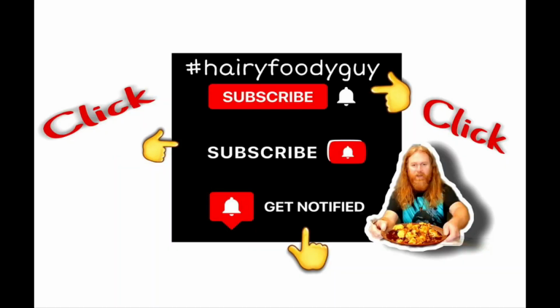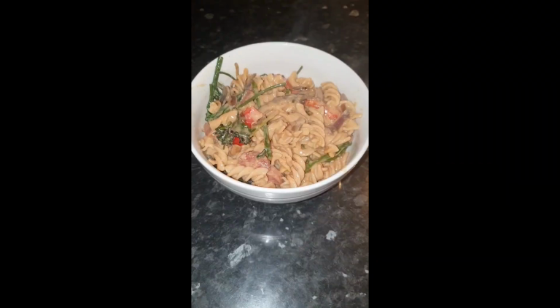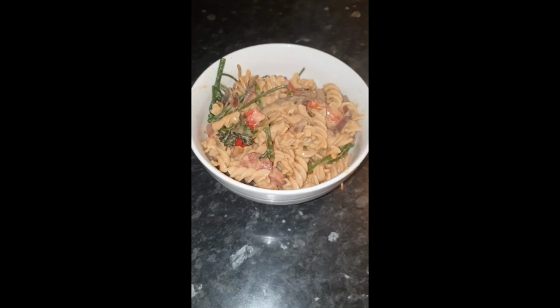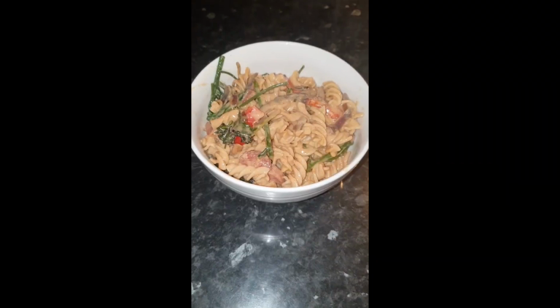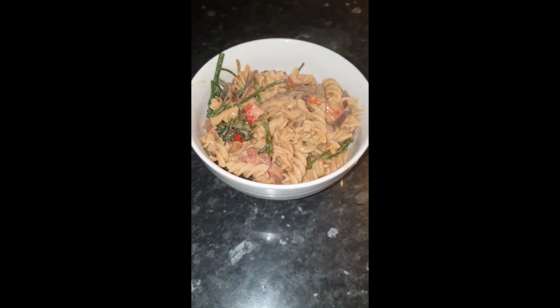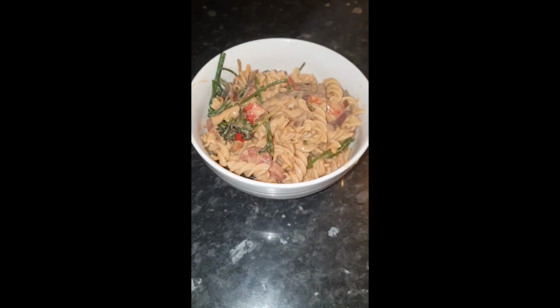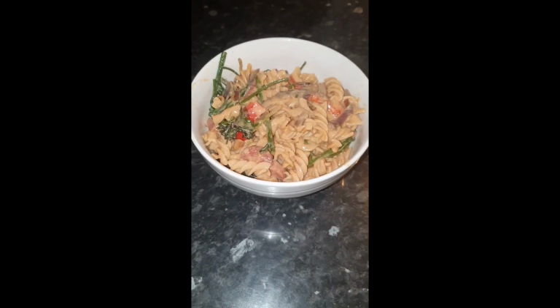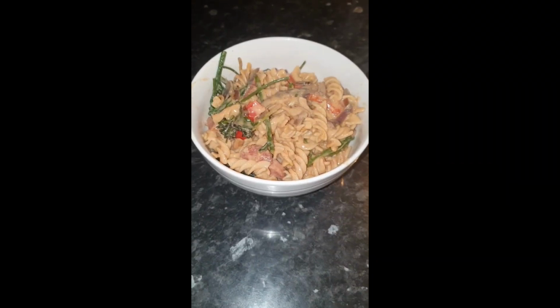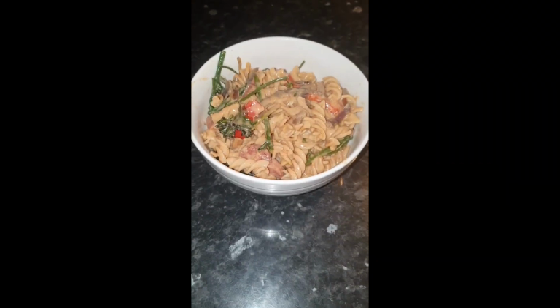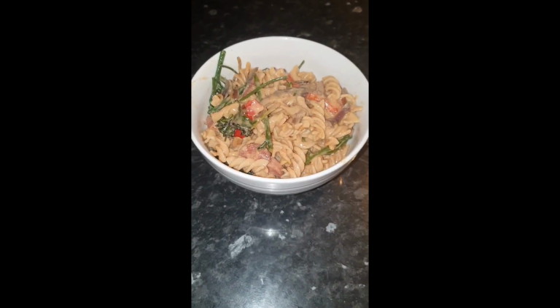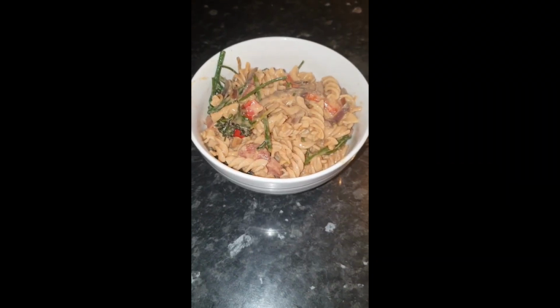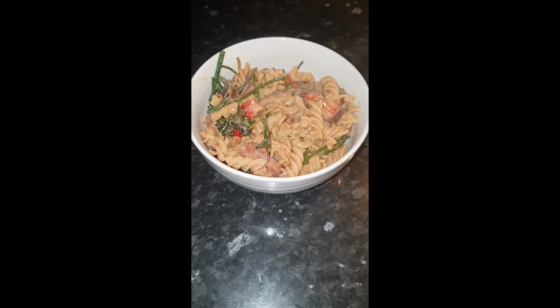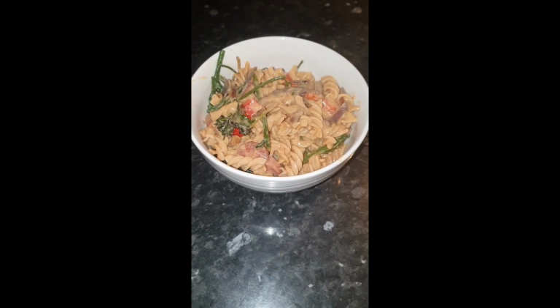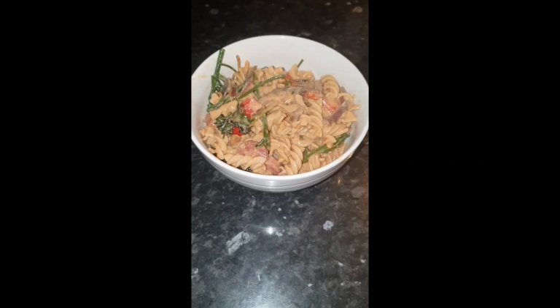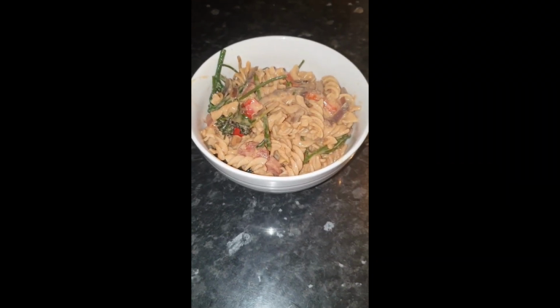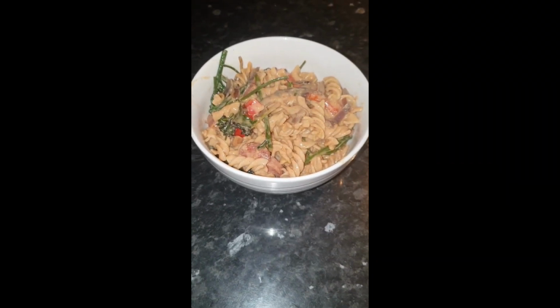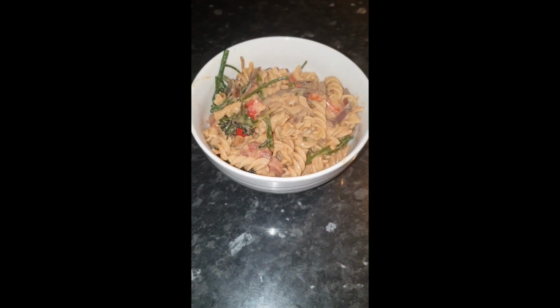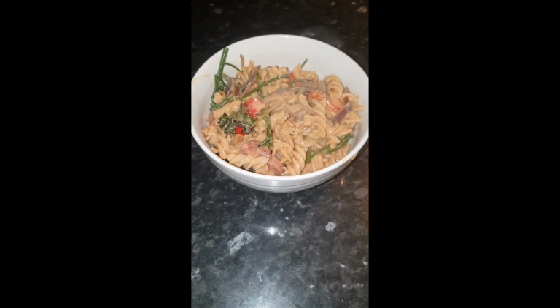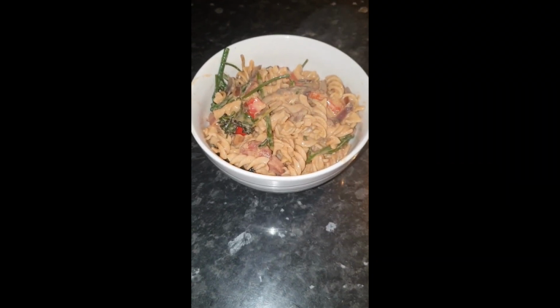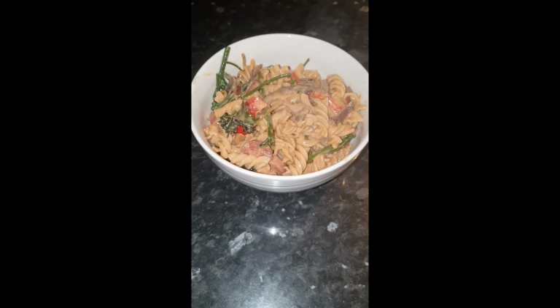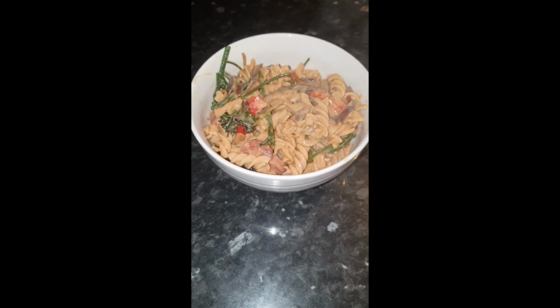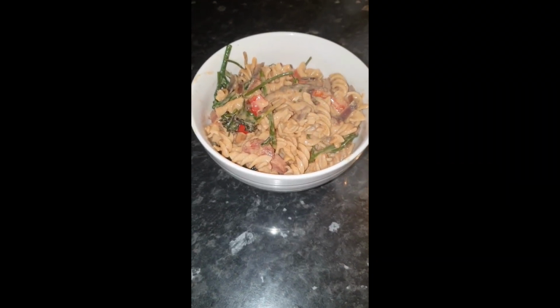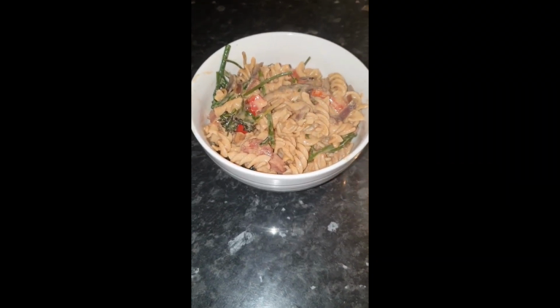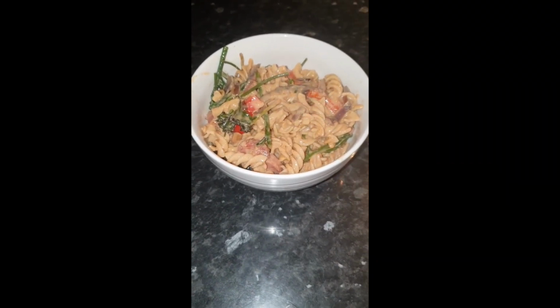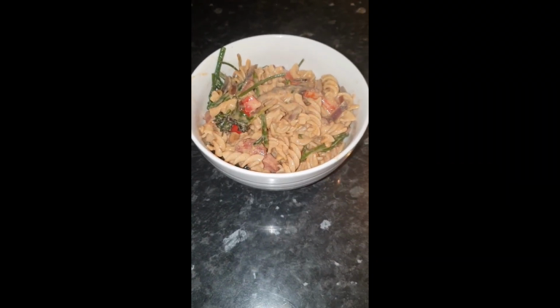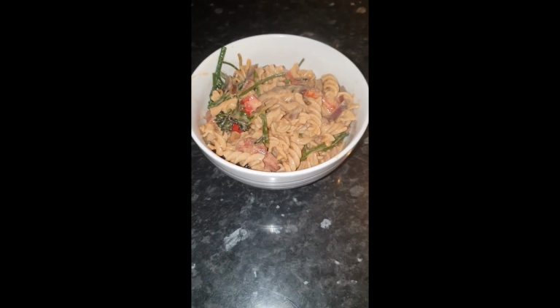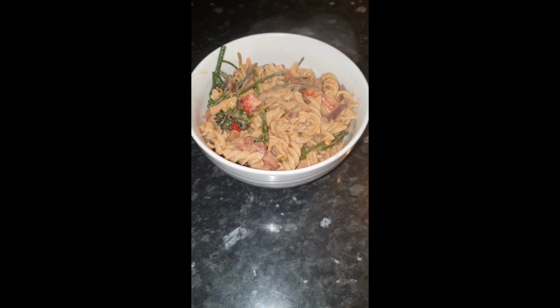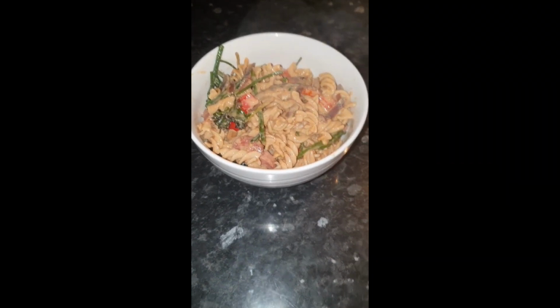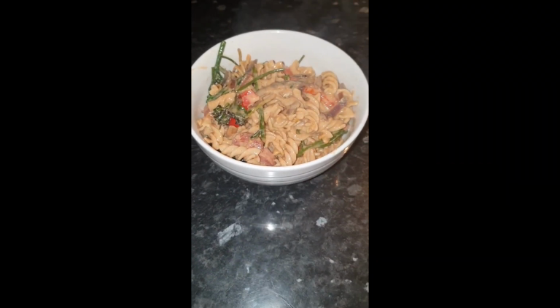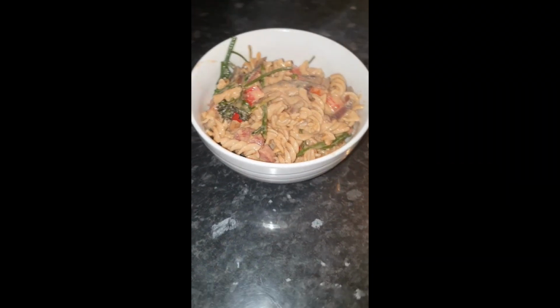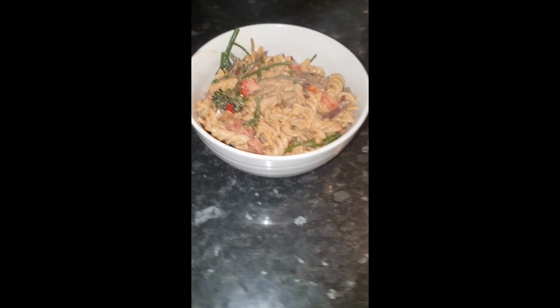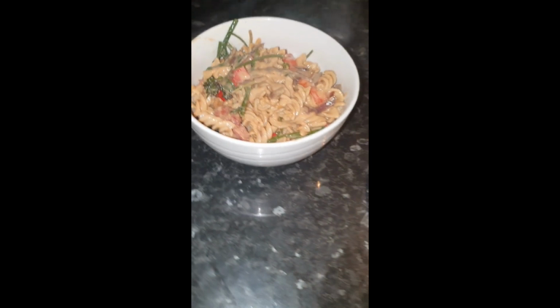Well, at least that's breakfast sorted — that's just the leftovers.